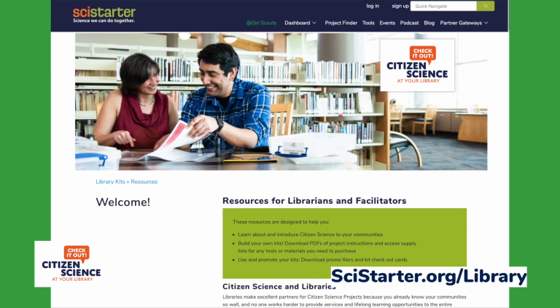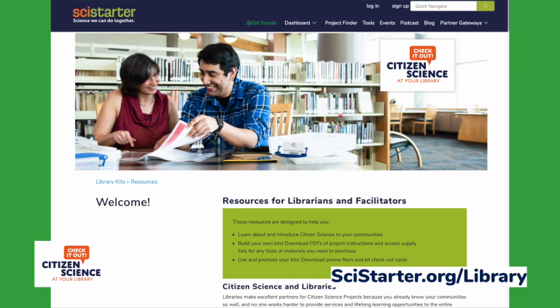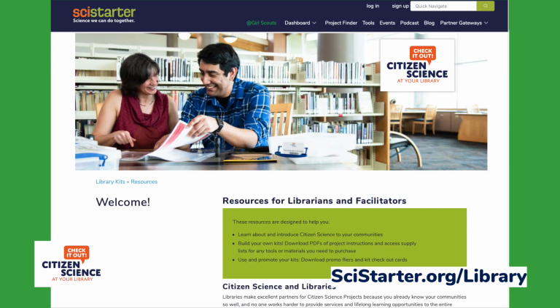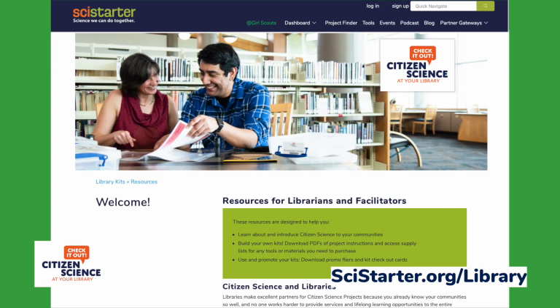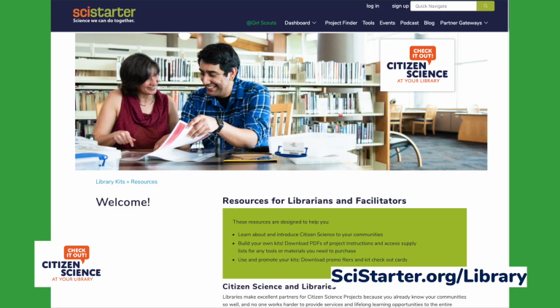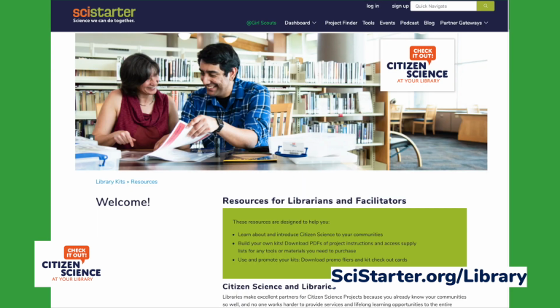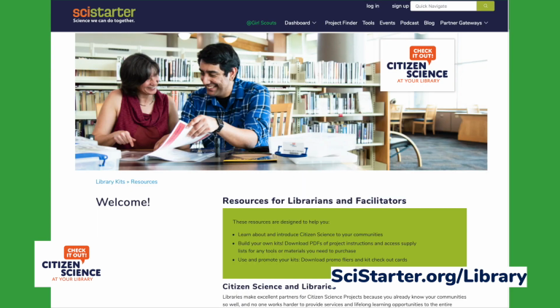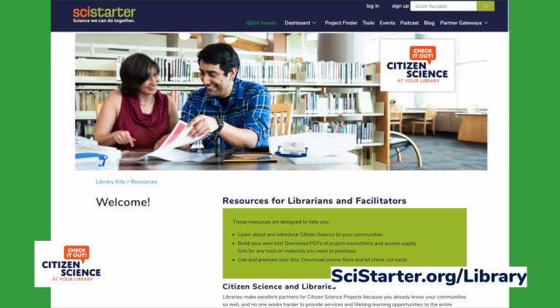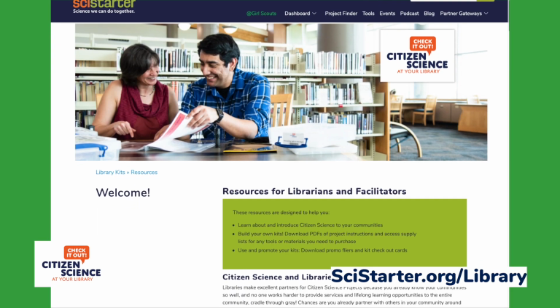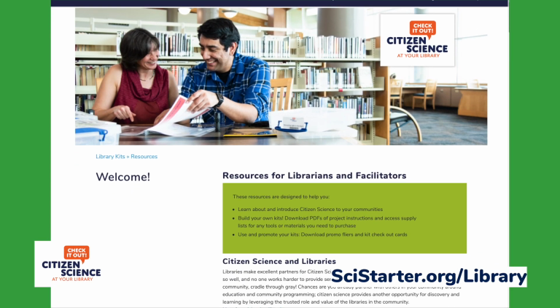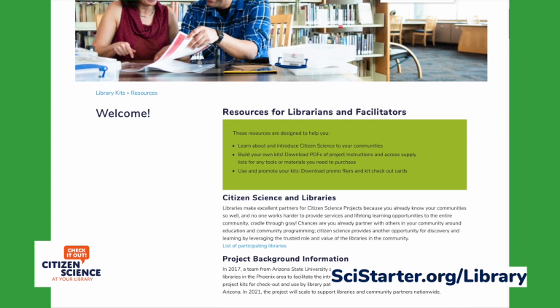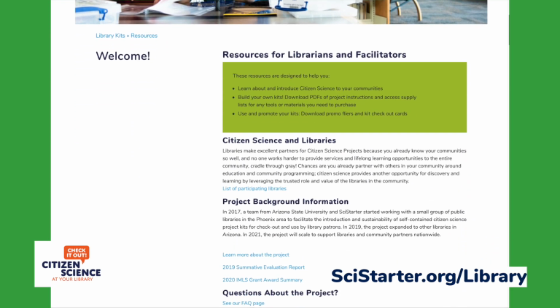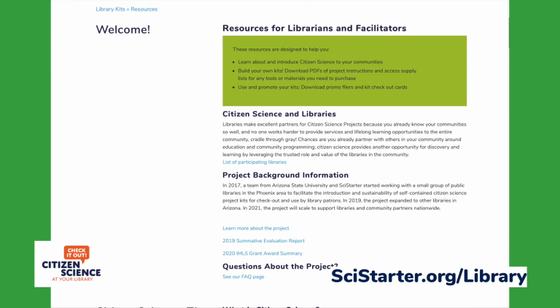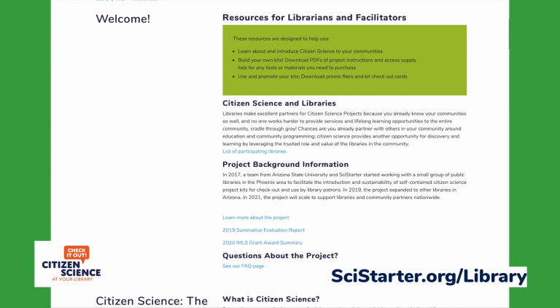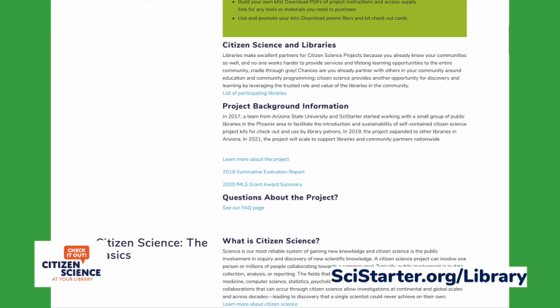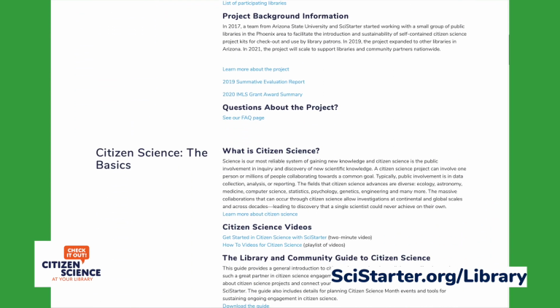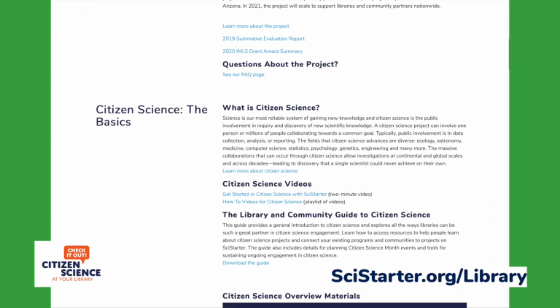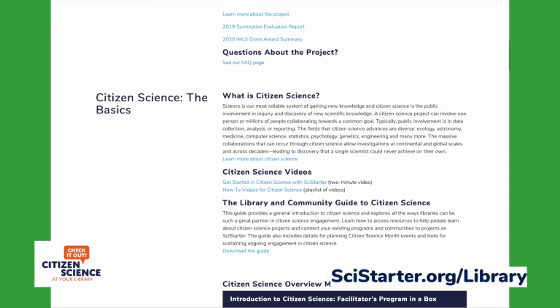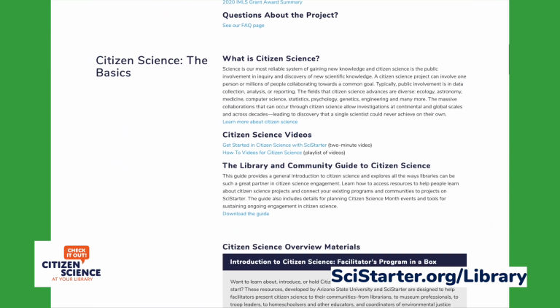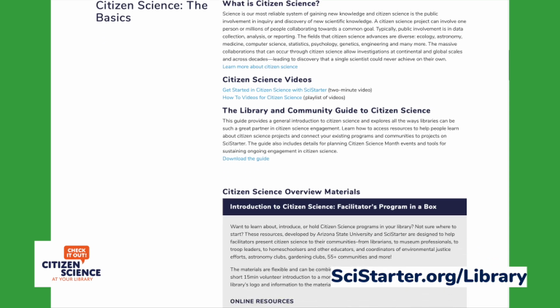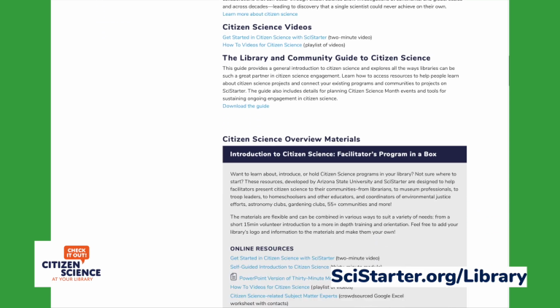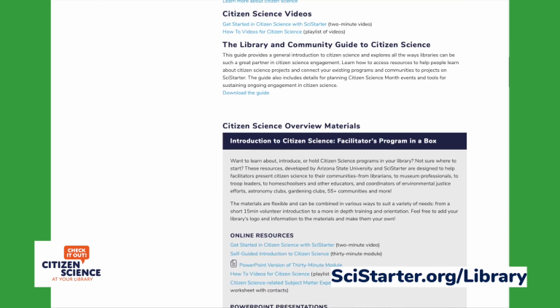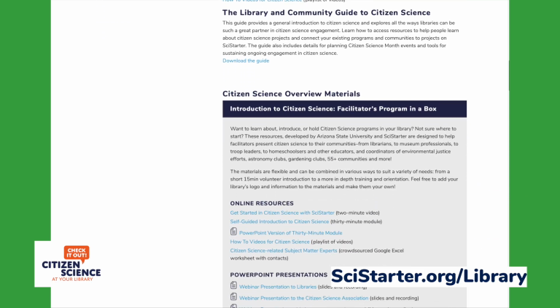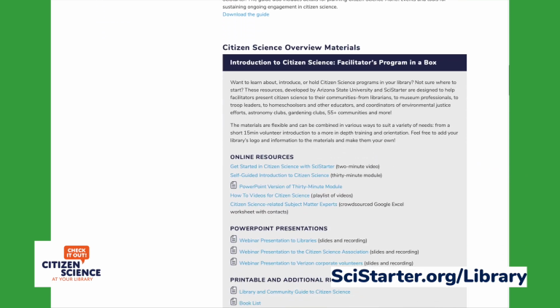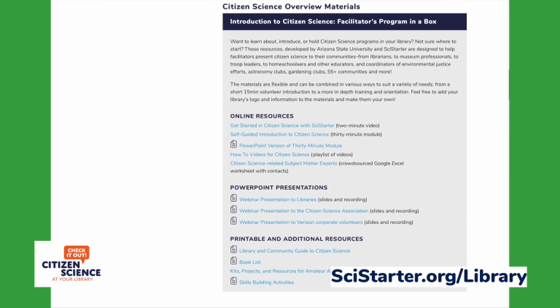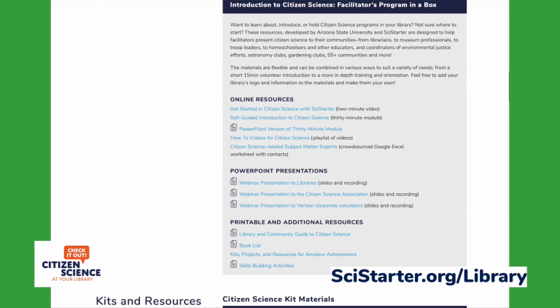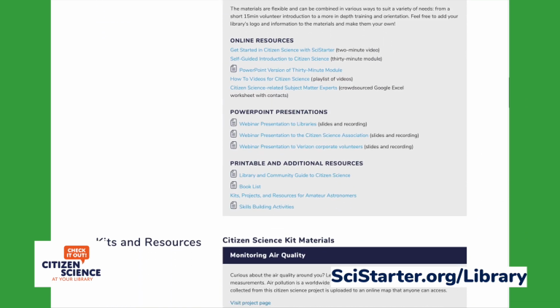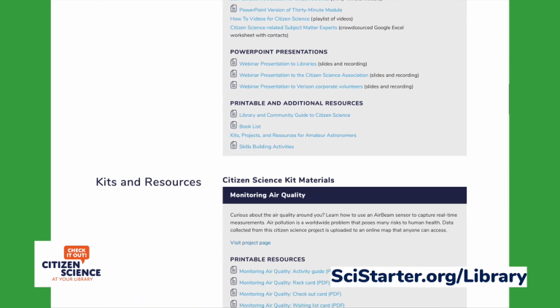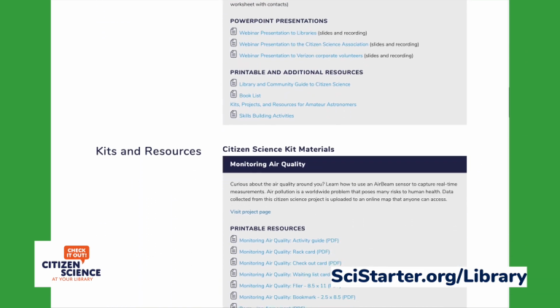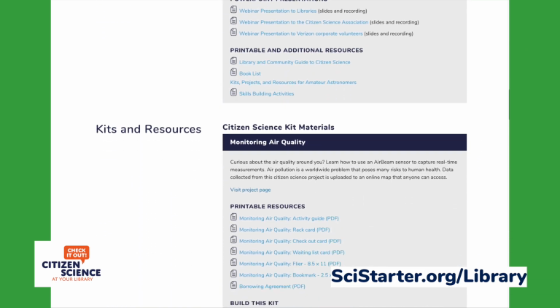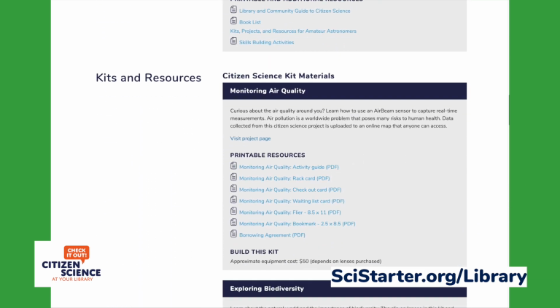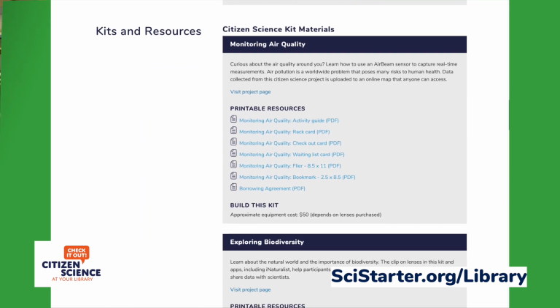Assembling and promoting the kits is made easy by downloading instructions and customizable resources provided on the website, complete with estimated cost, retailer links, and an assortment of ready-to-print promotional materials.